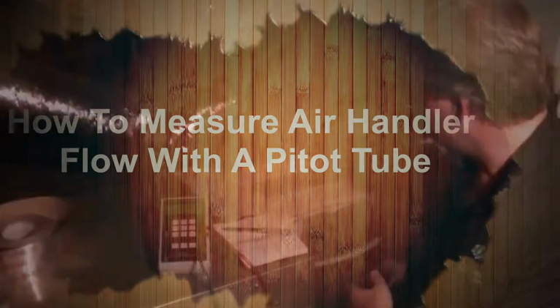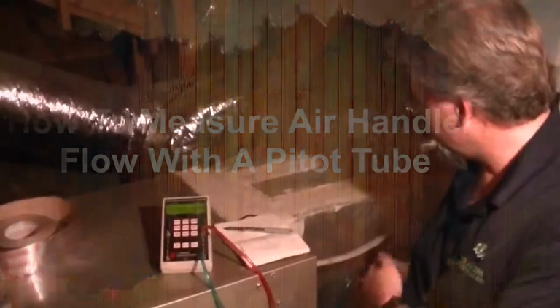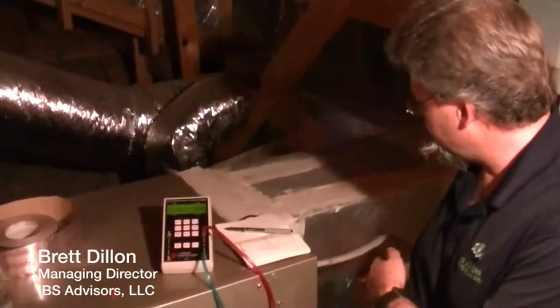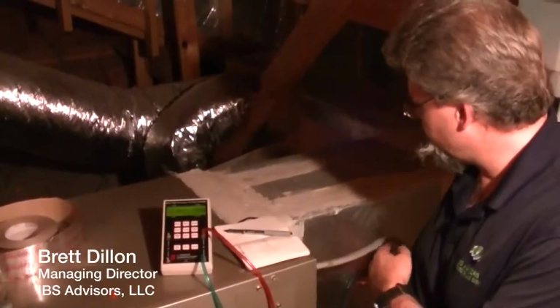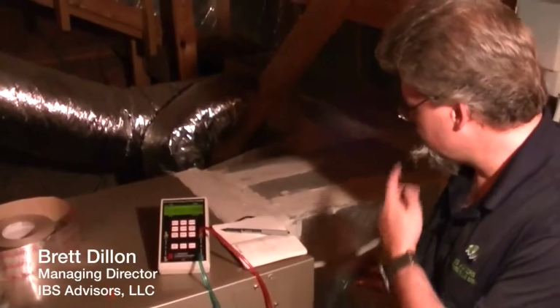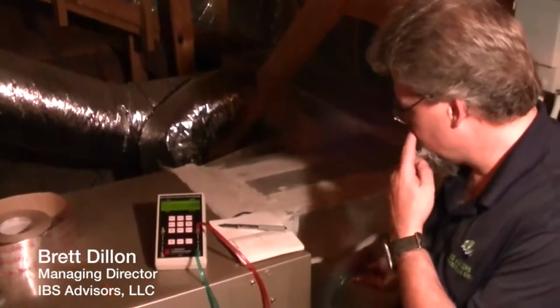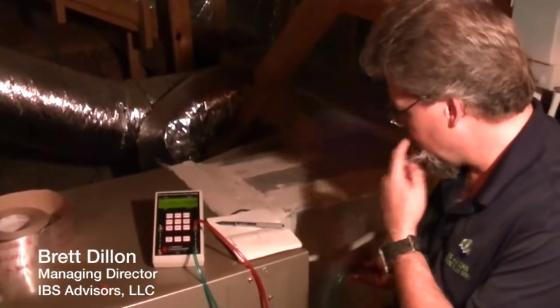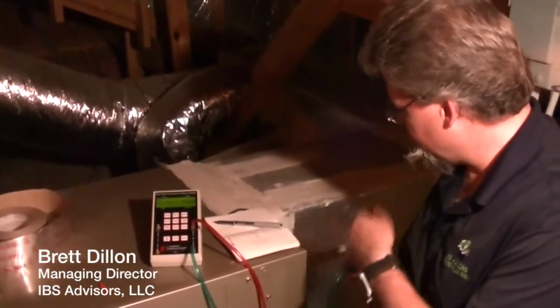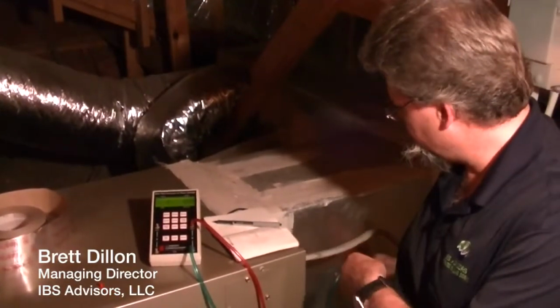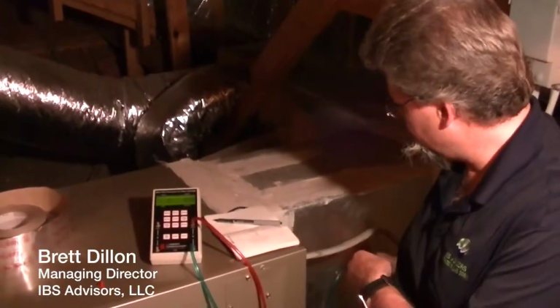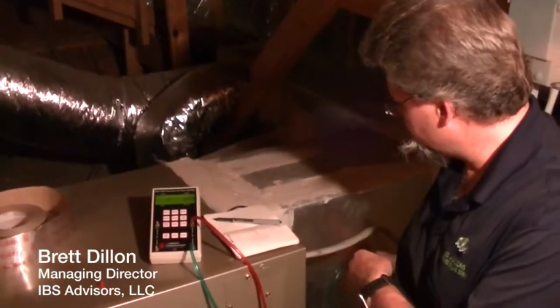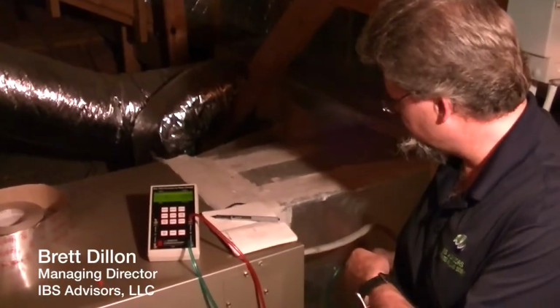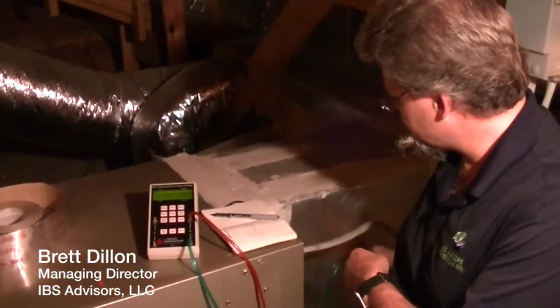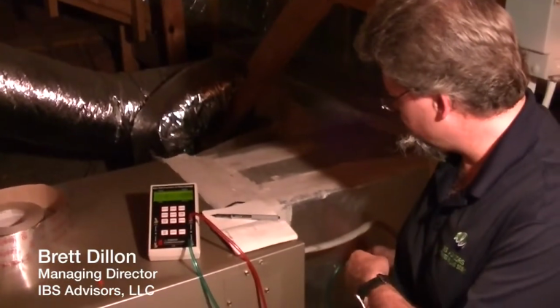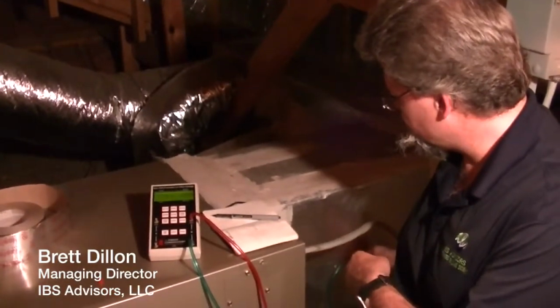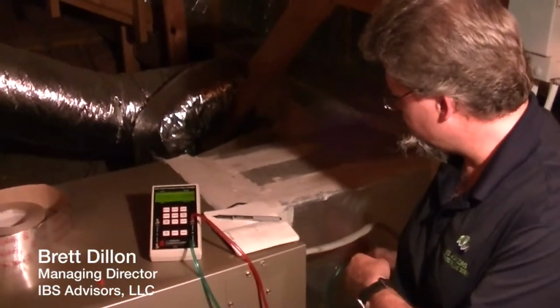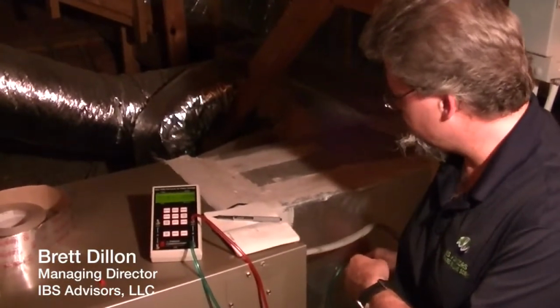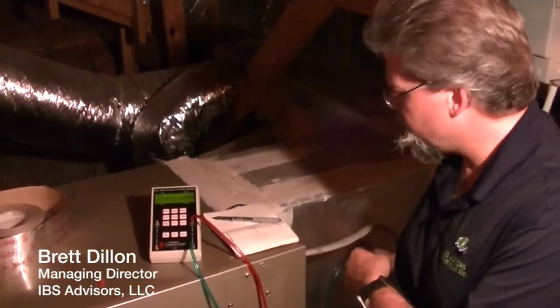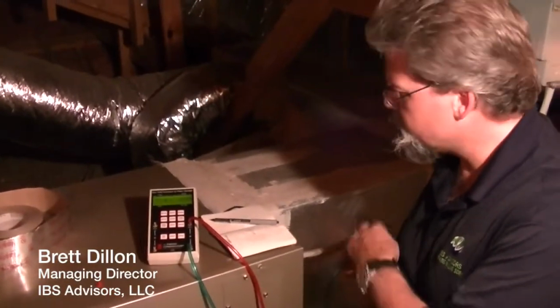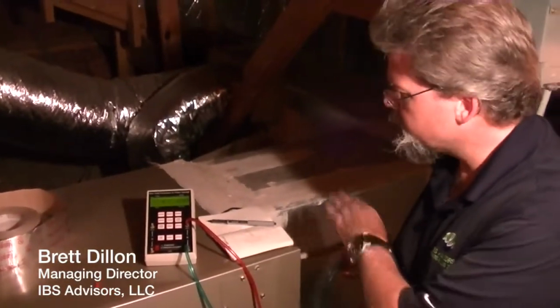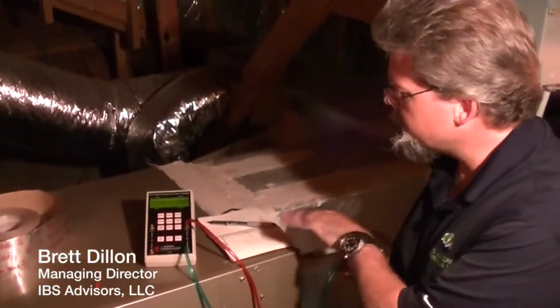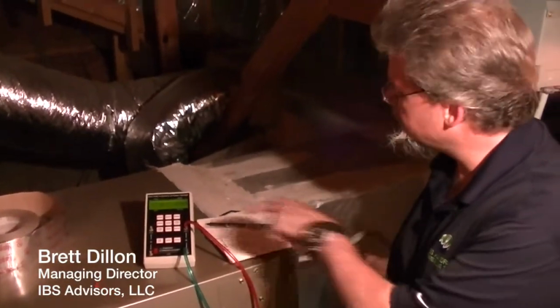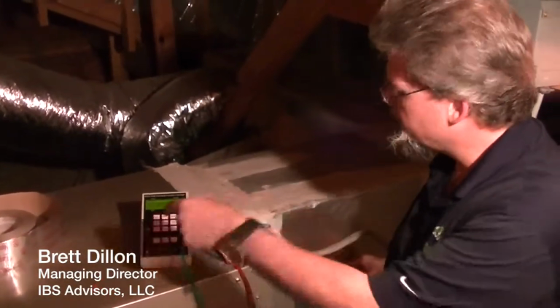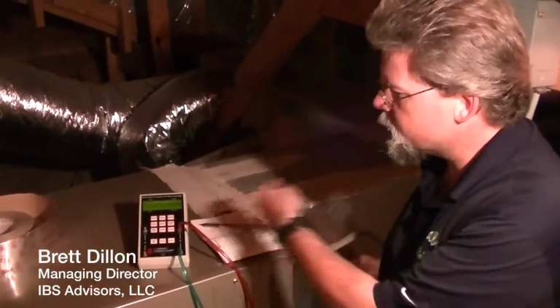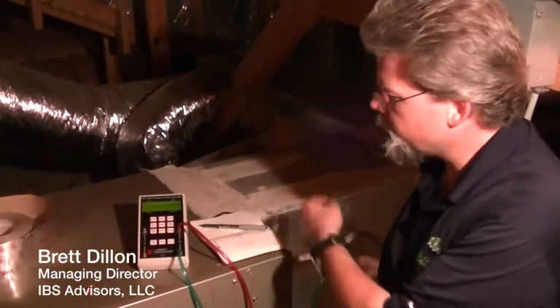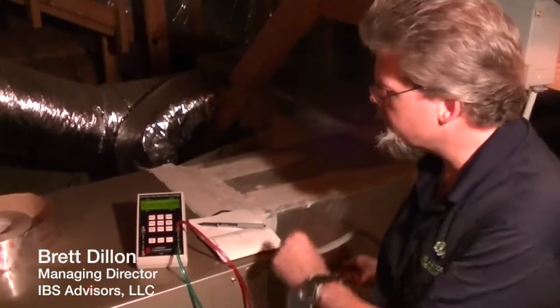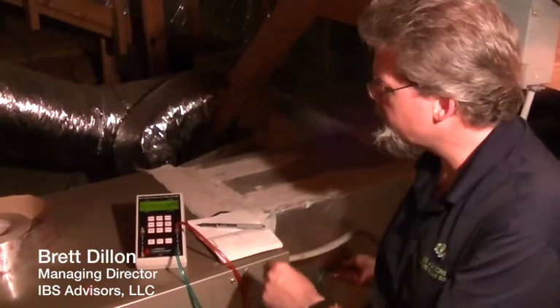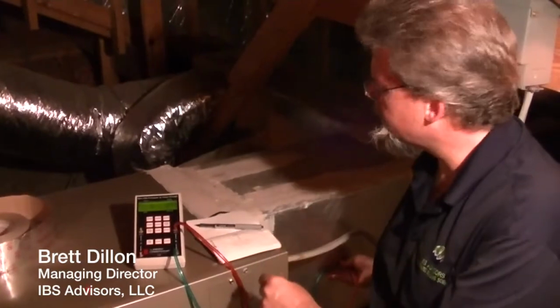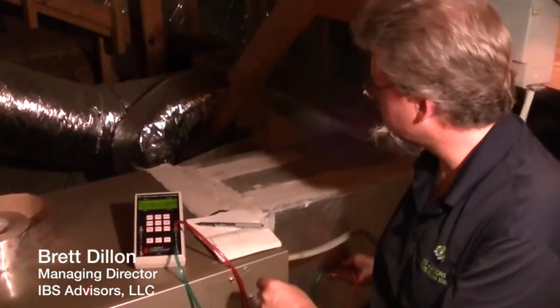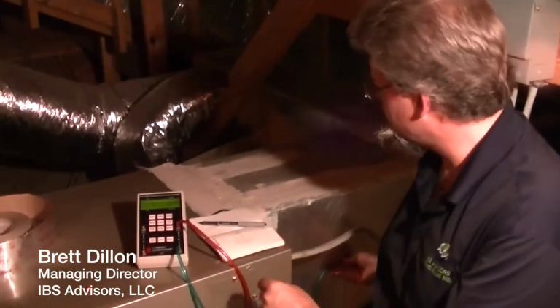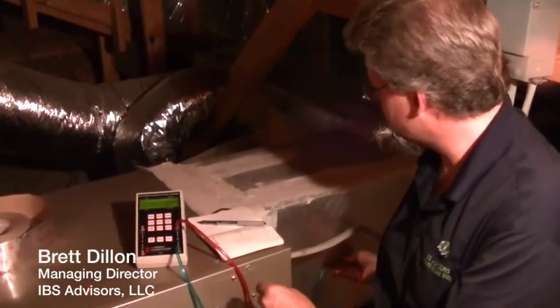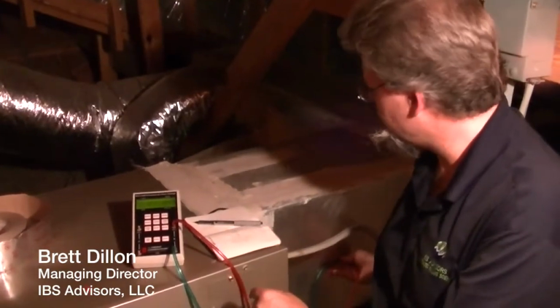We've got the pressure, the pitot tube, the velocity pressure pitot tube inserted into the airstream from this air handler coming this way.